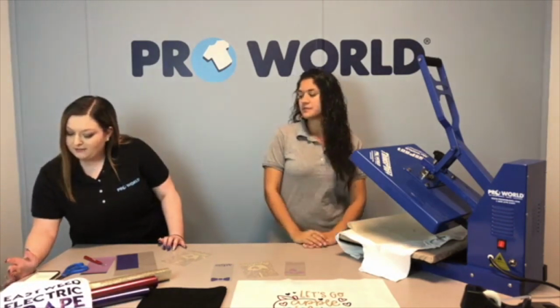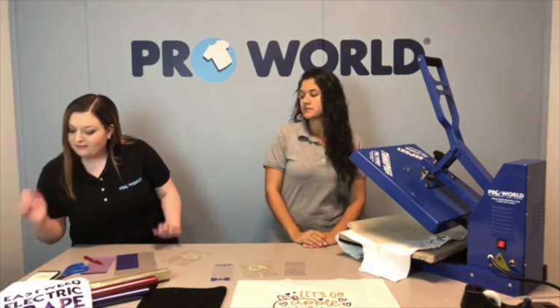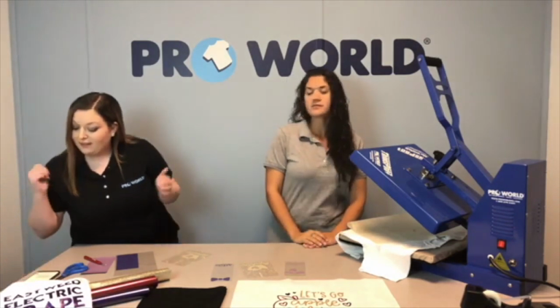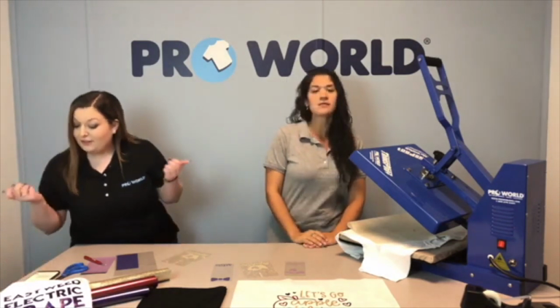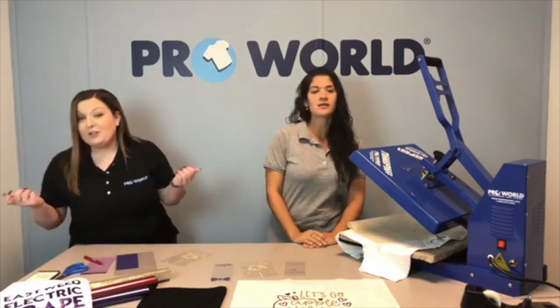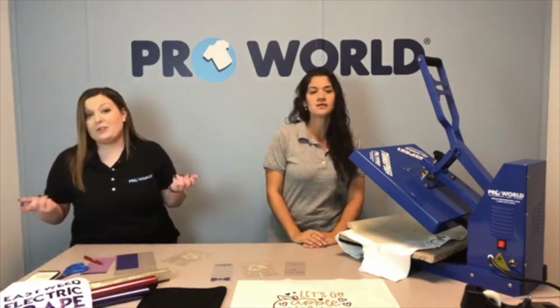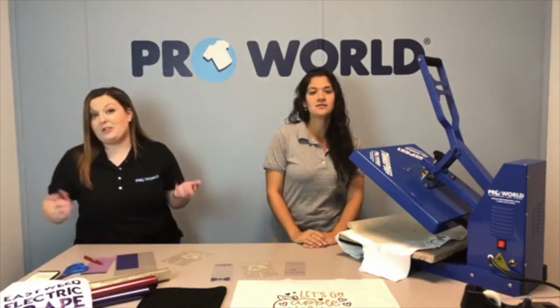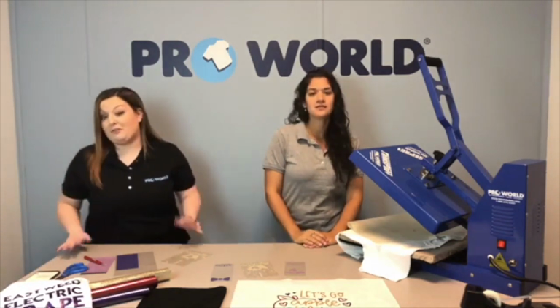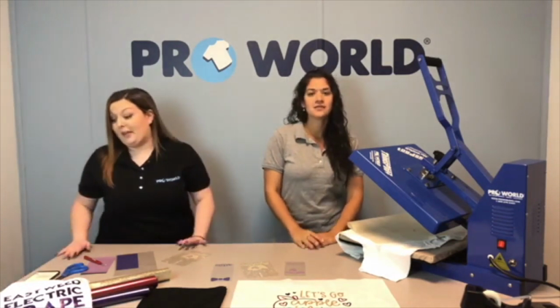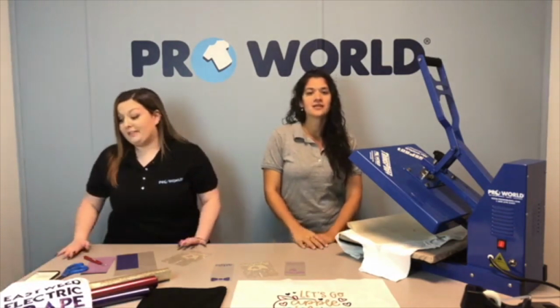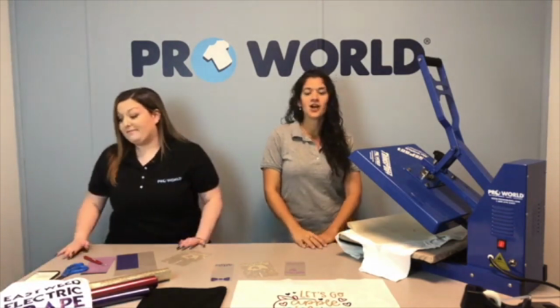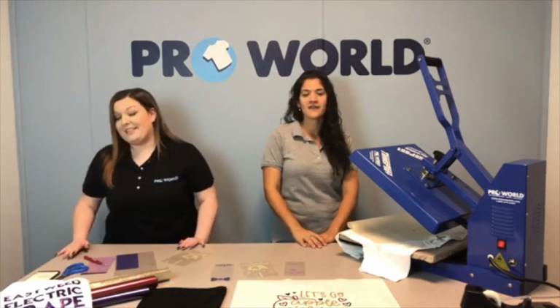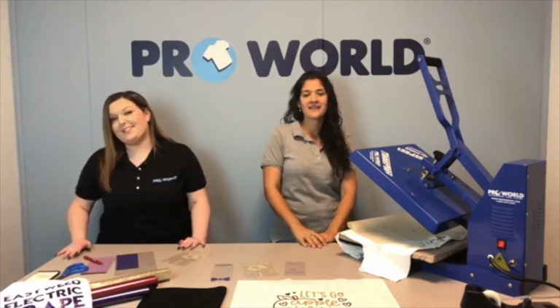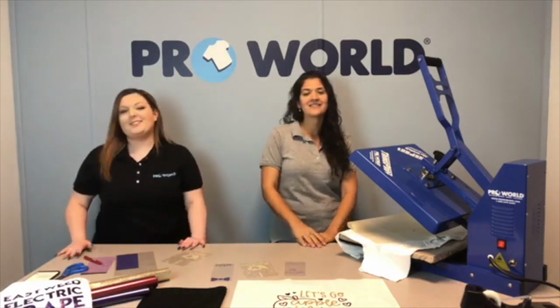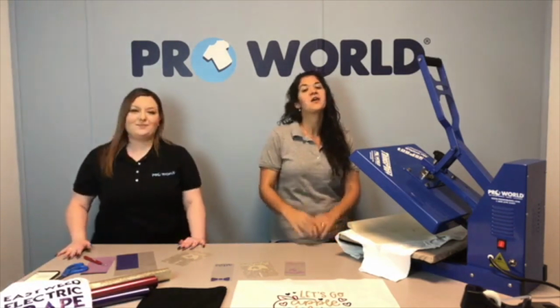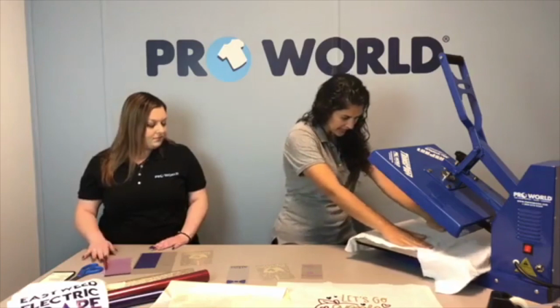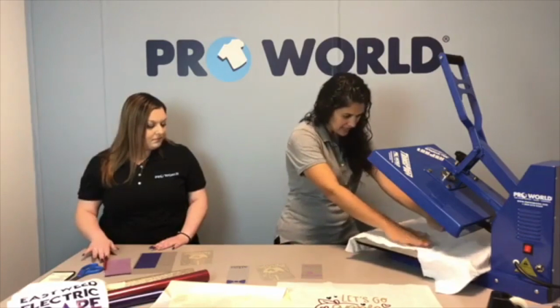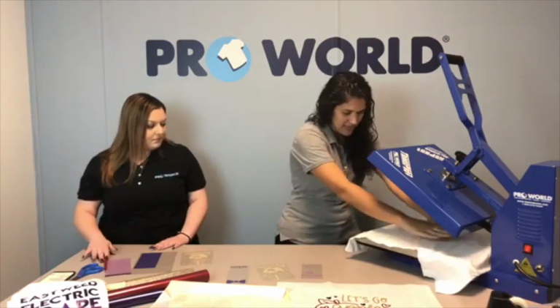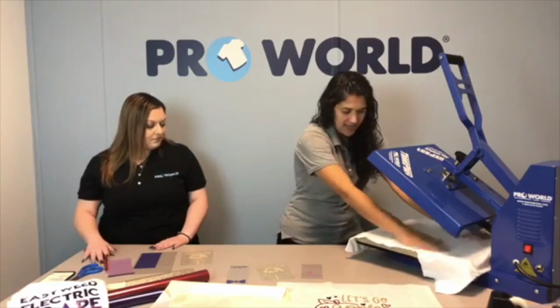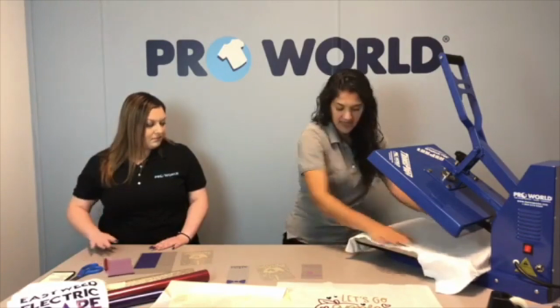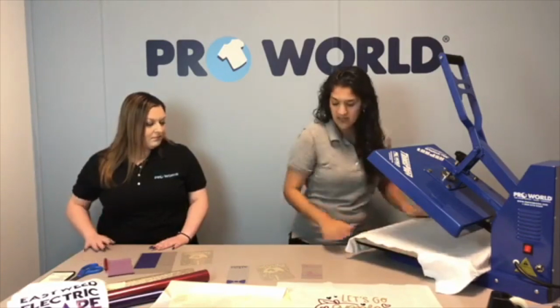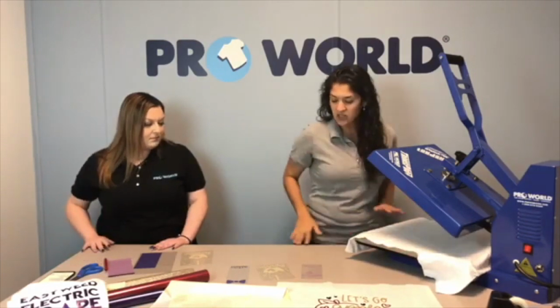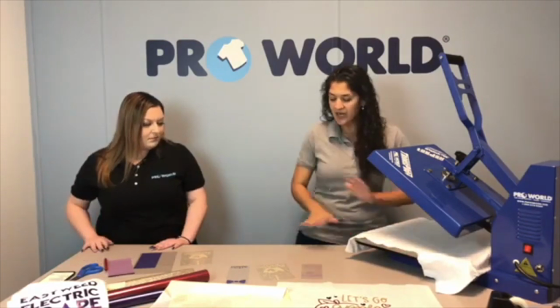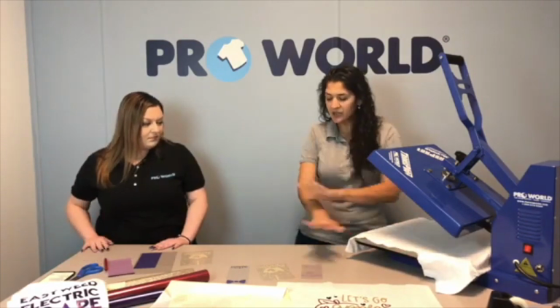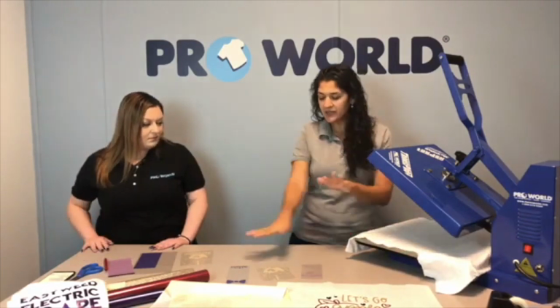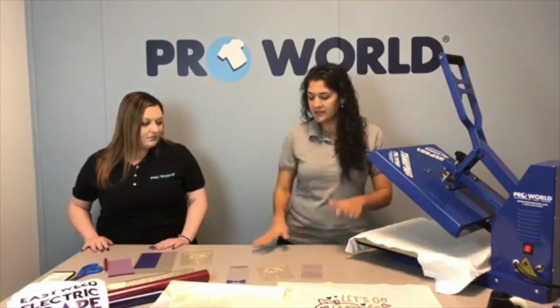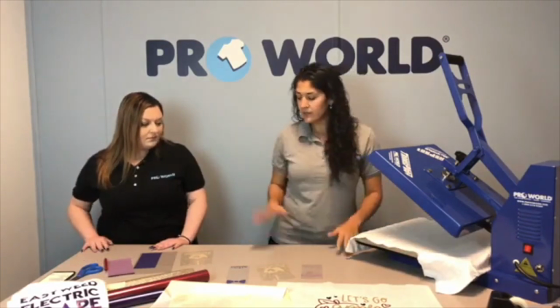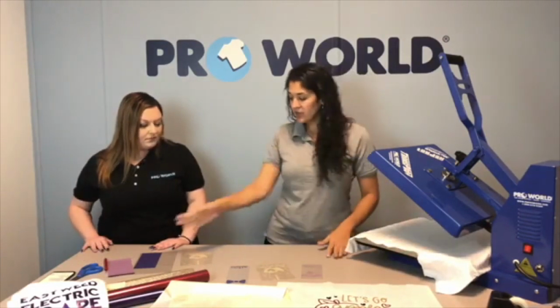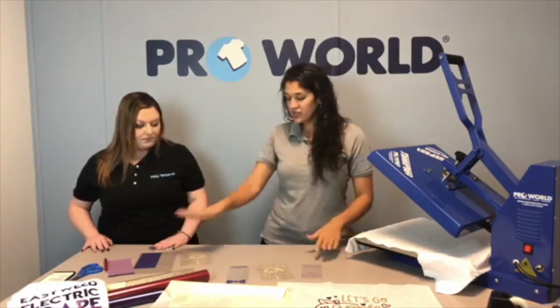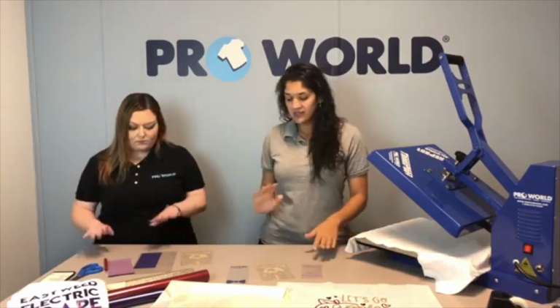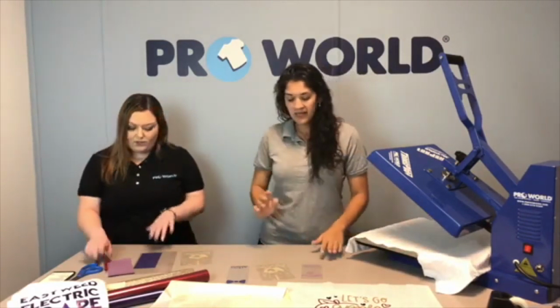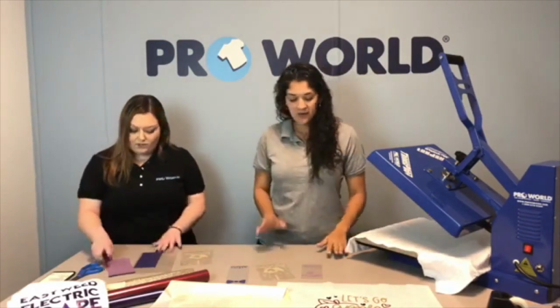Hi everybody! It's Friday and we're here showing you some new Caesar vinyl colors!